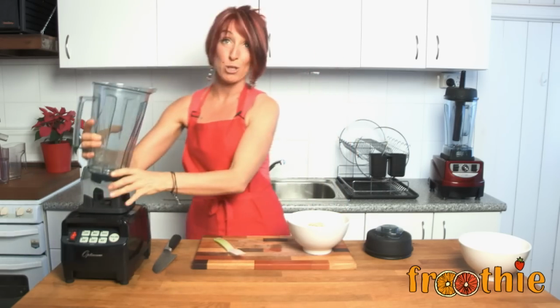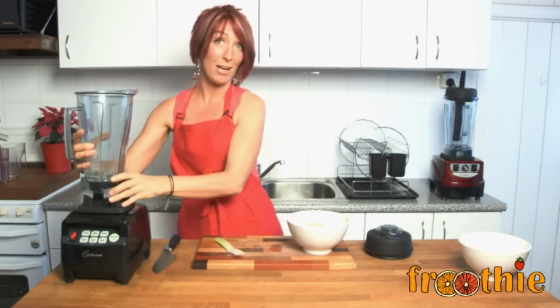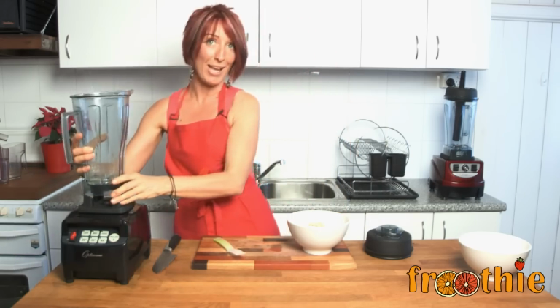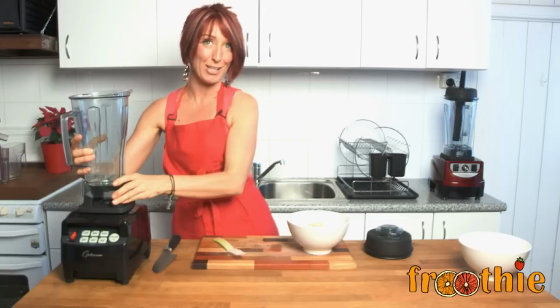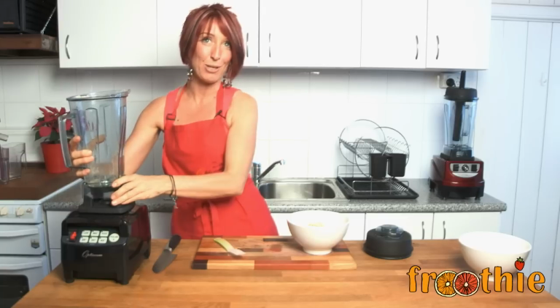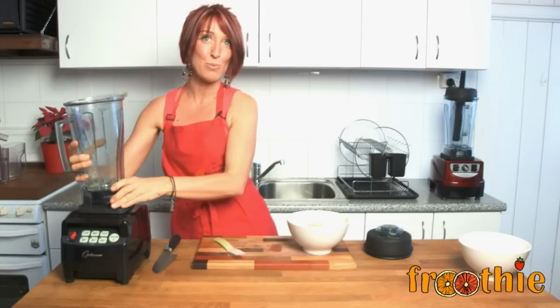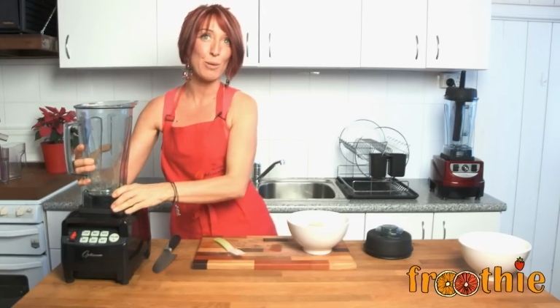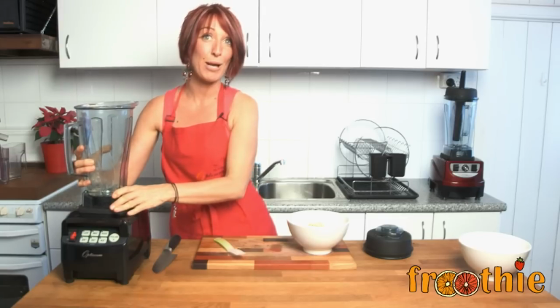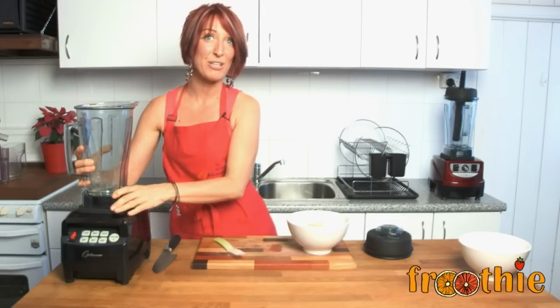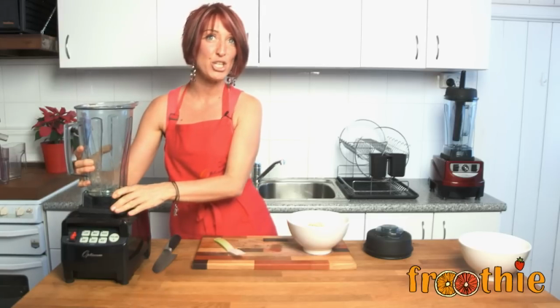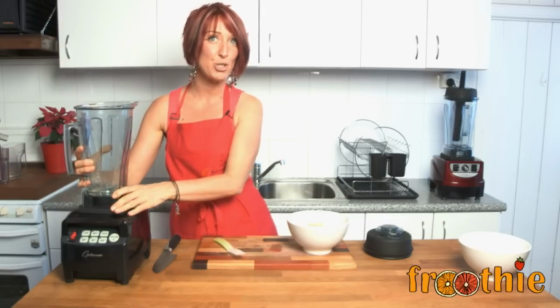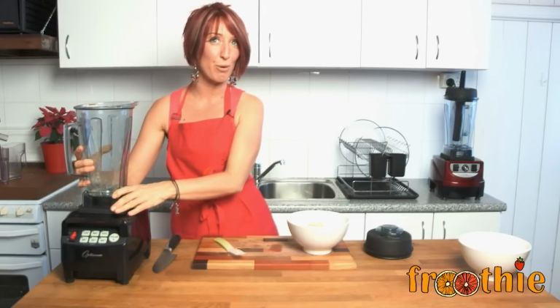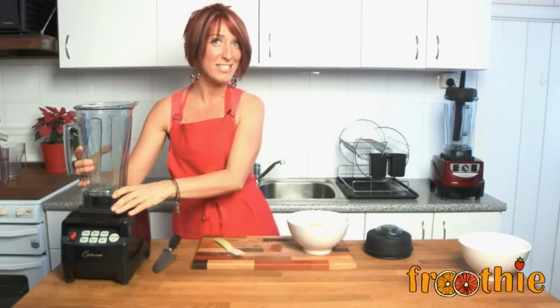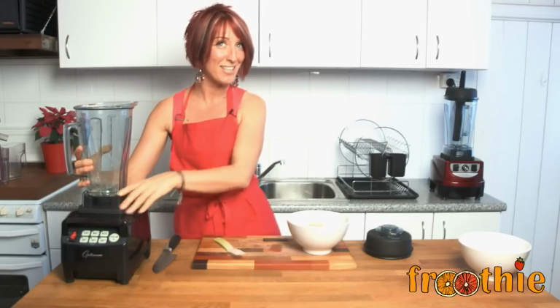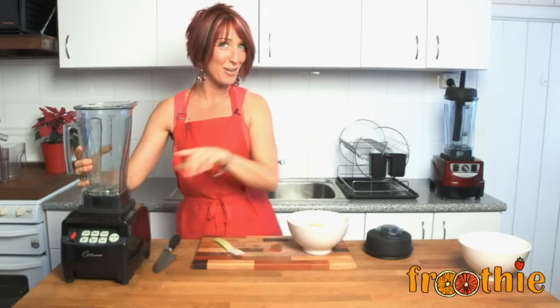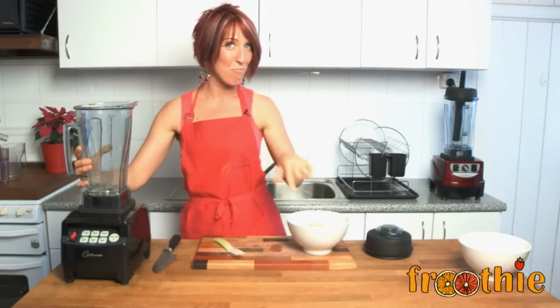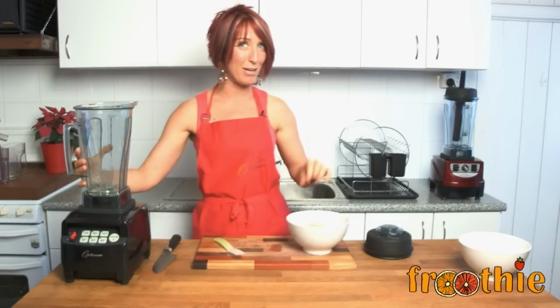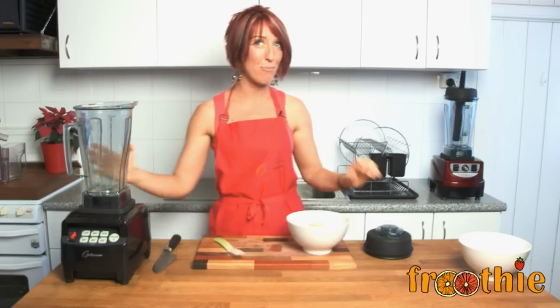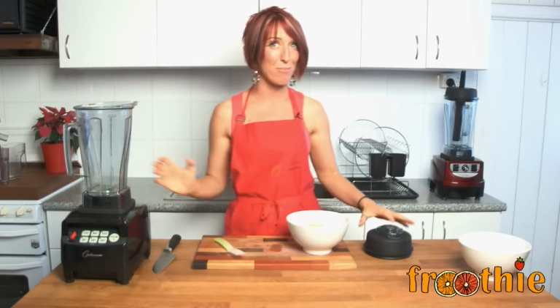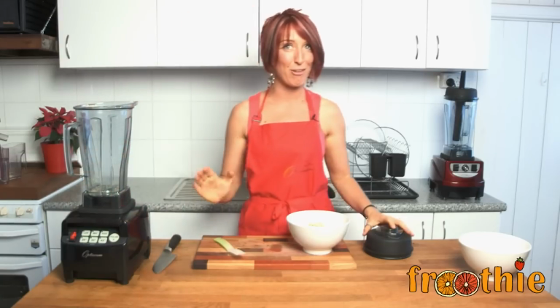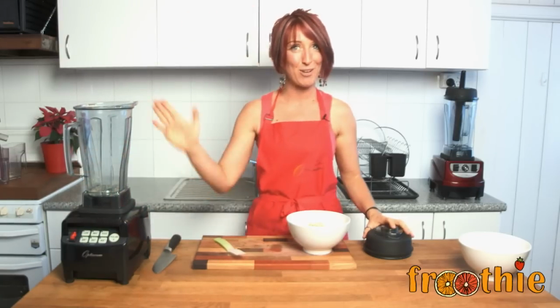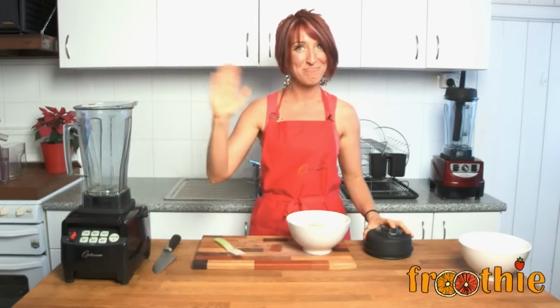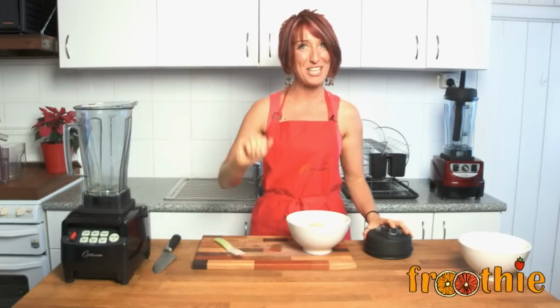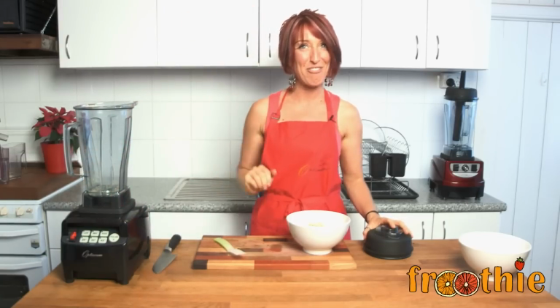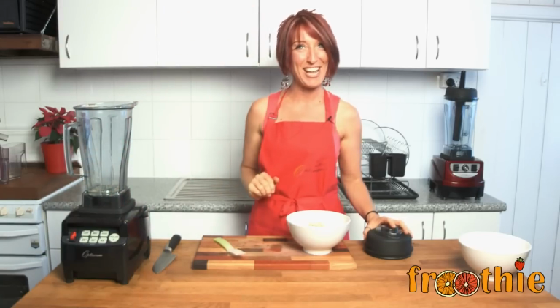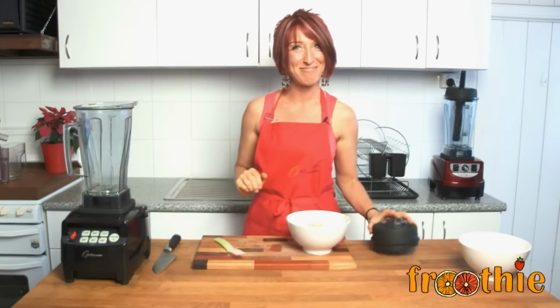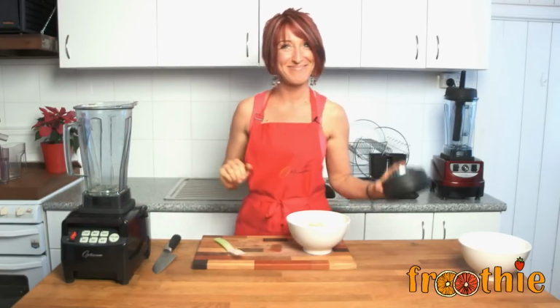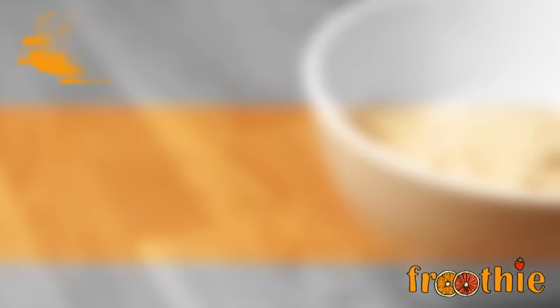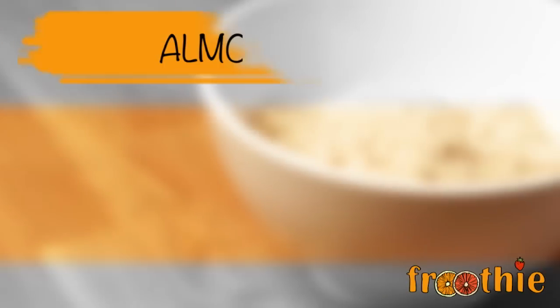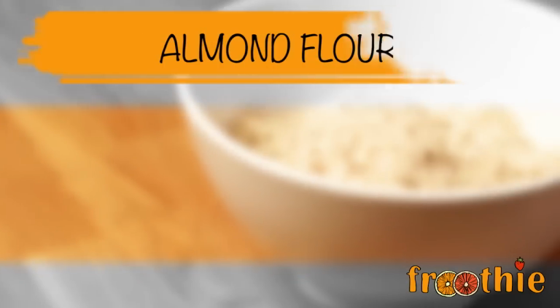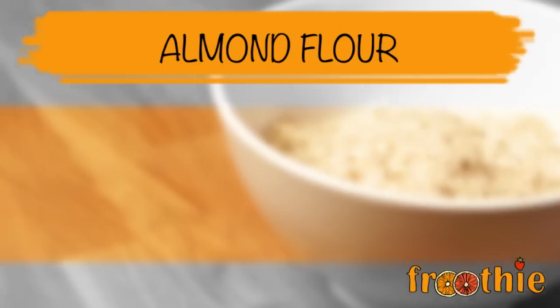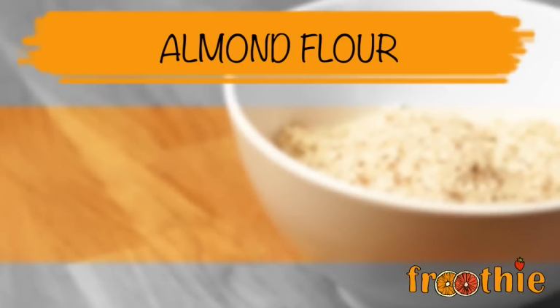You'll absolutely like it because we're going to put up gingerbreads made from almond flour. Ciao for now.